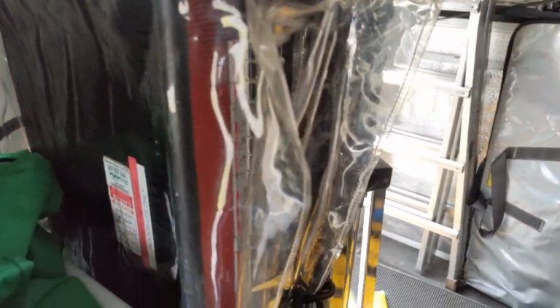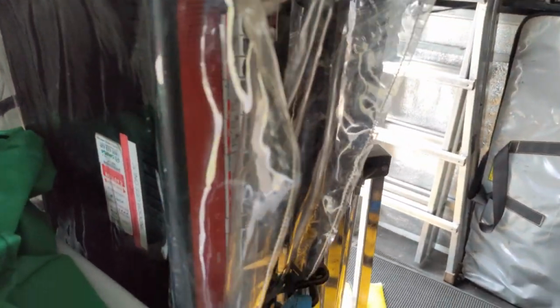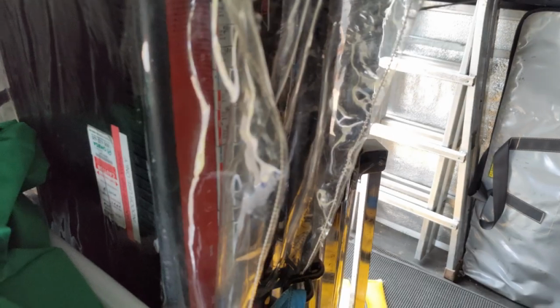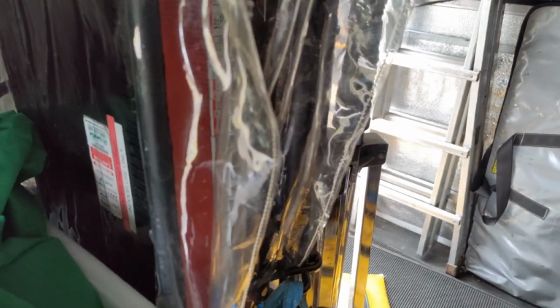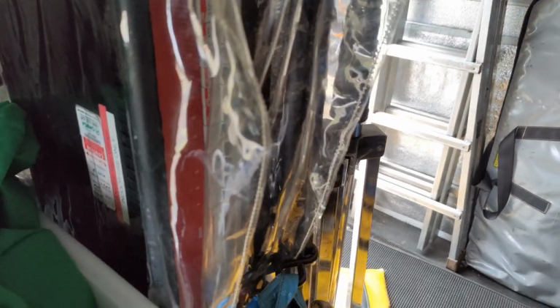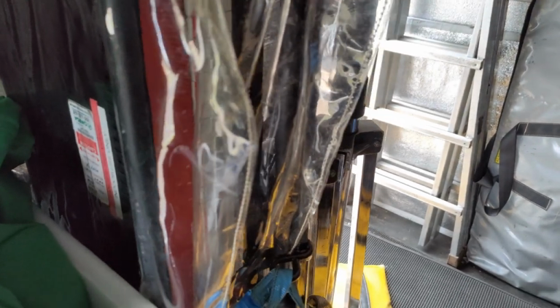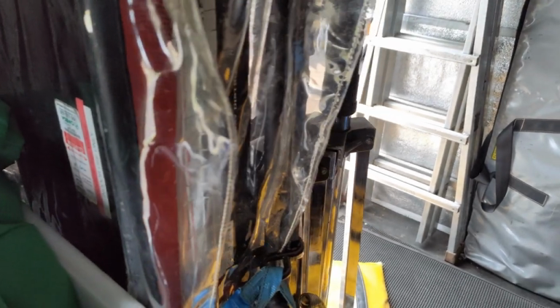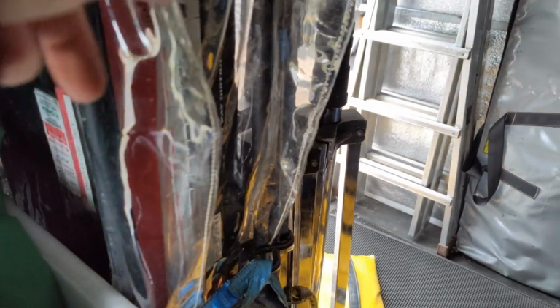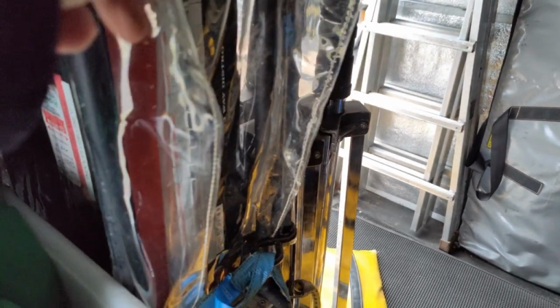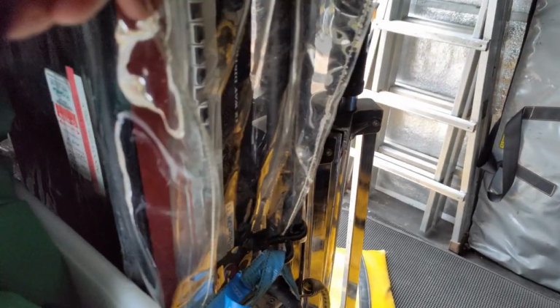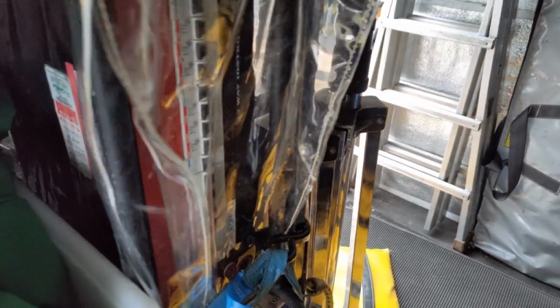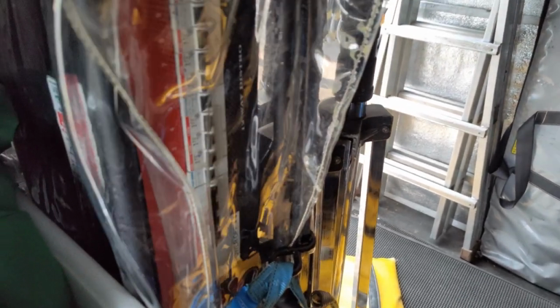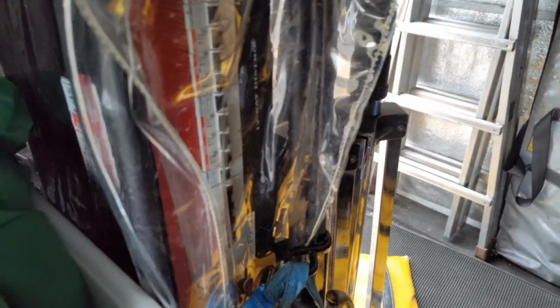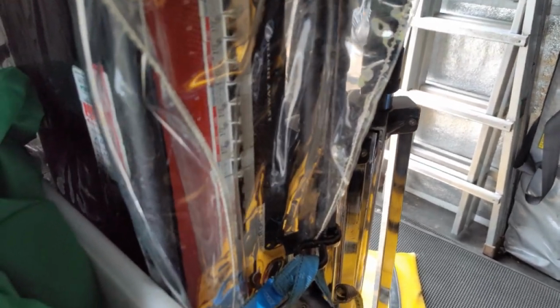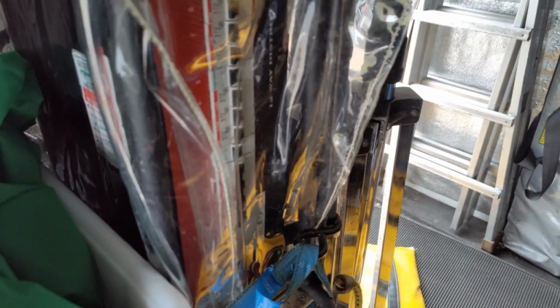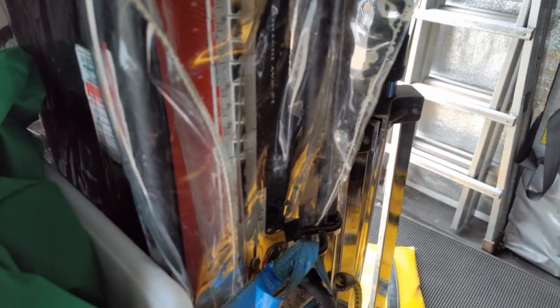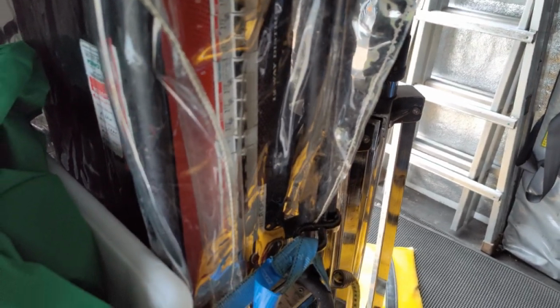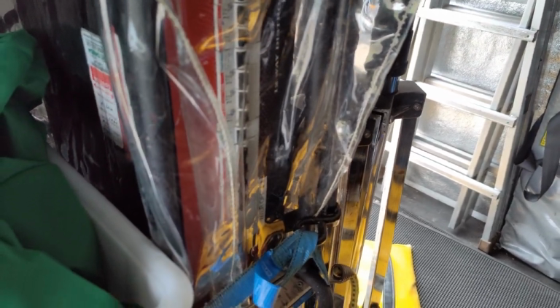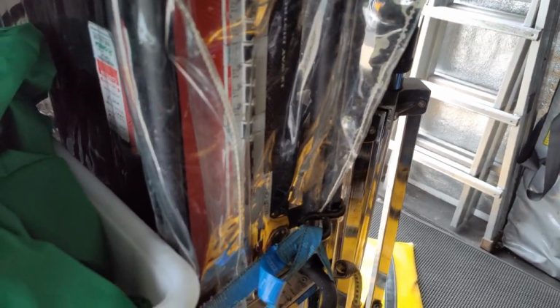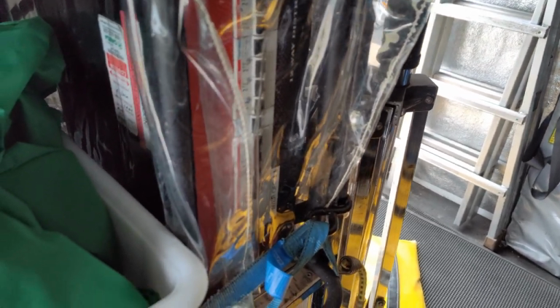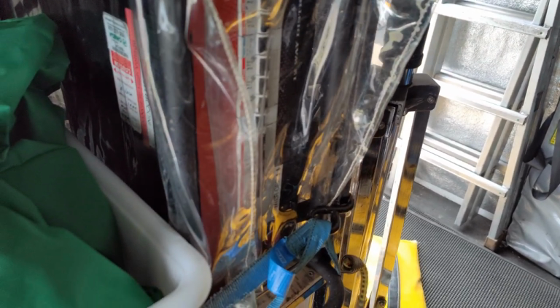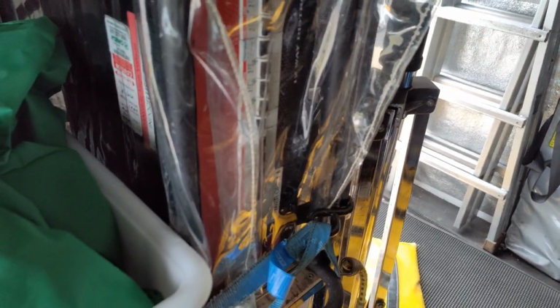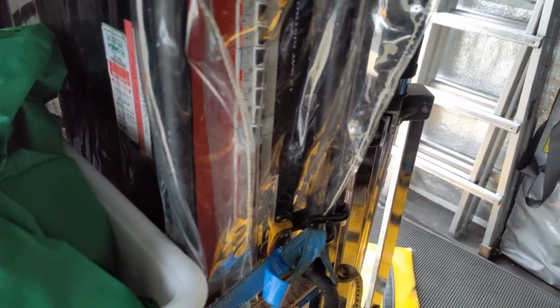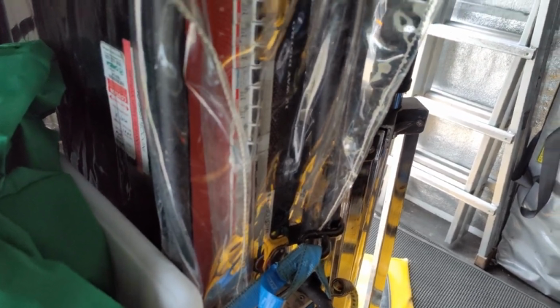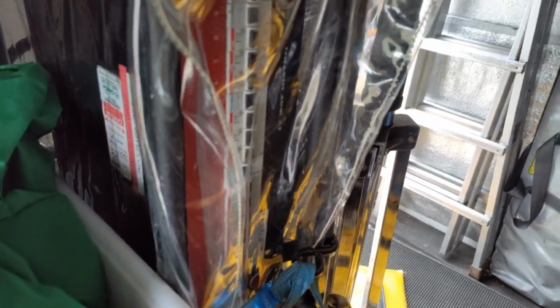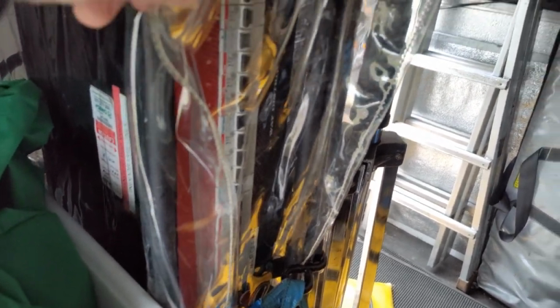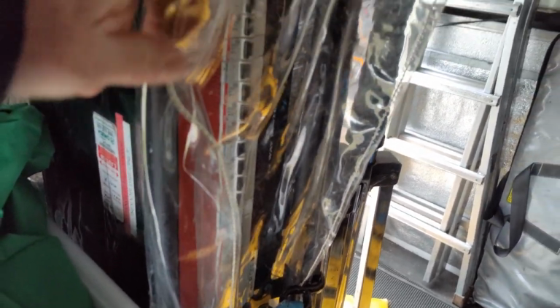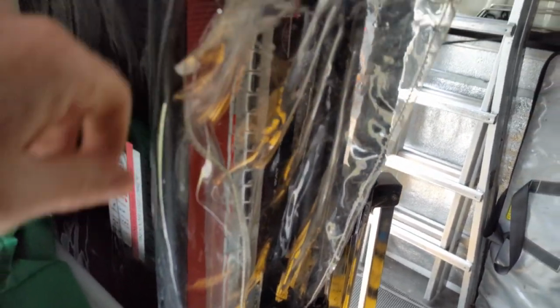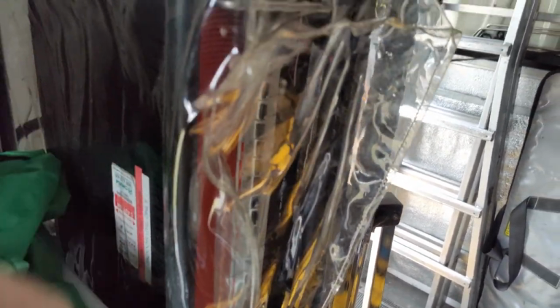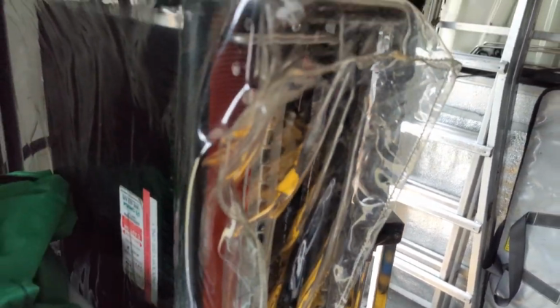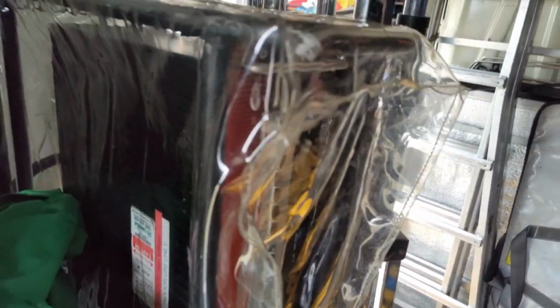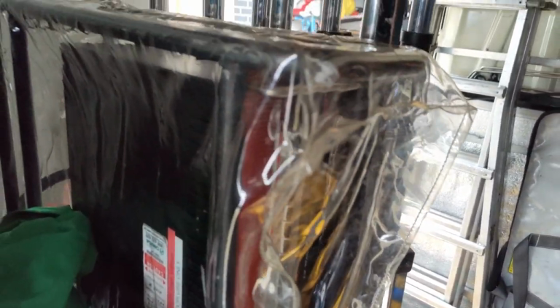I keep a three-phase box with a rain cover — it's a 96 amp three-phase box.